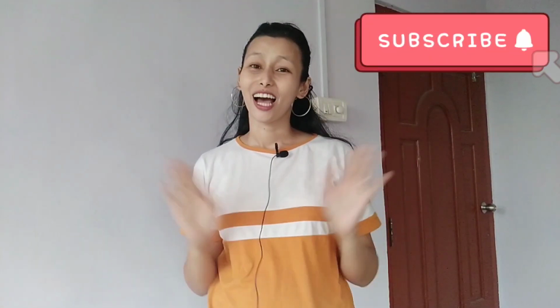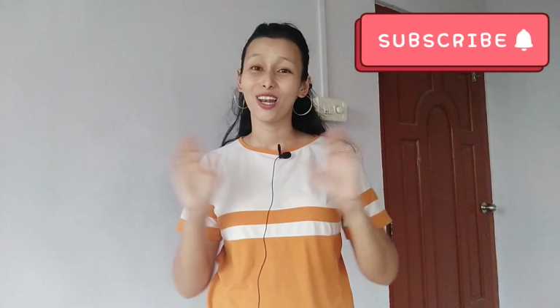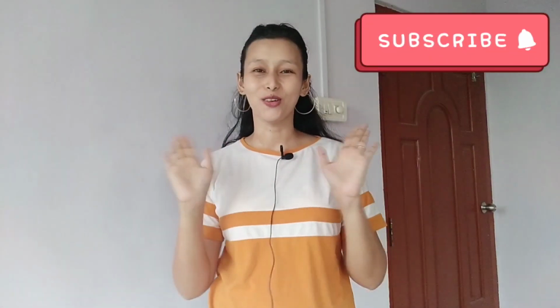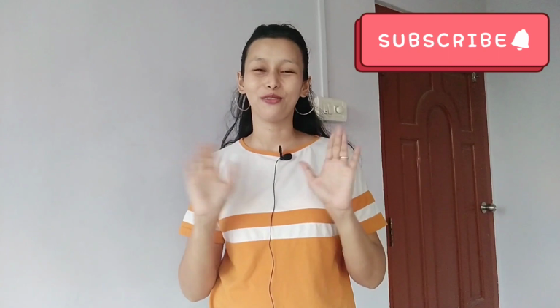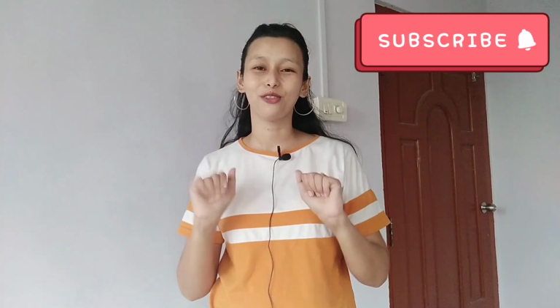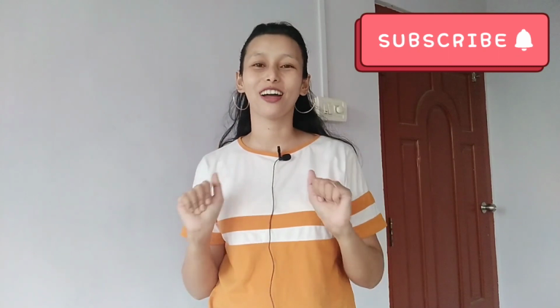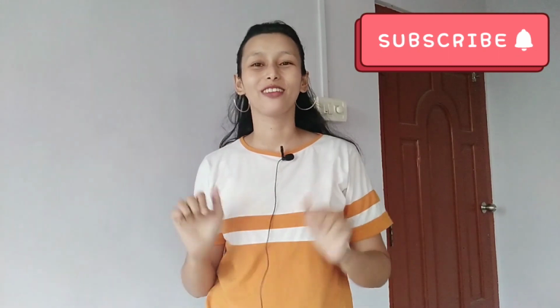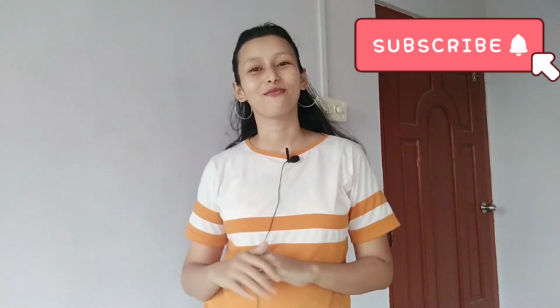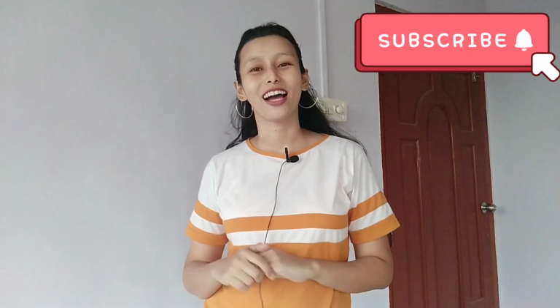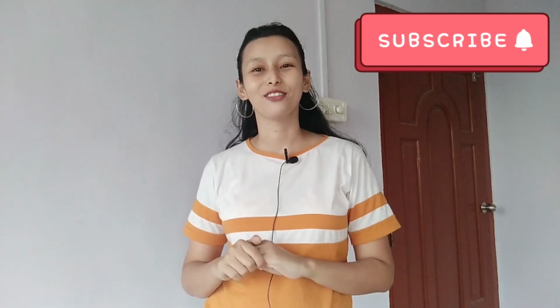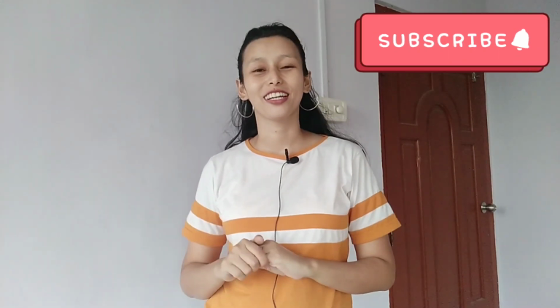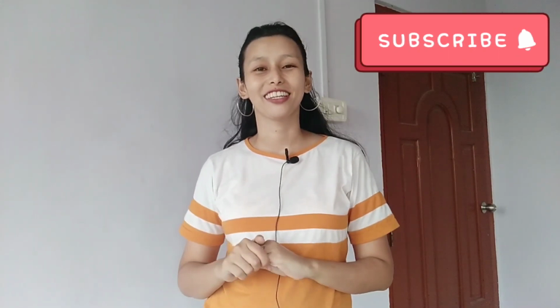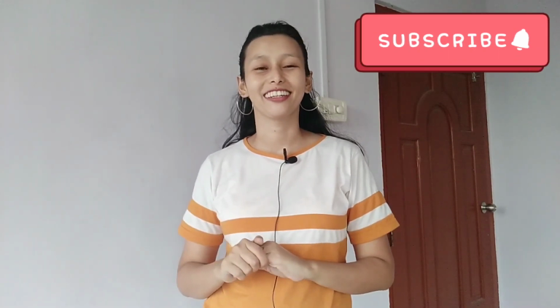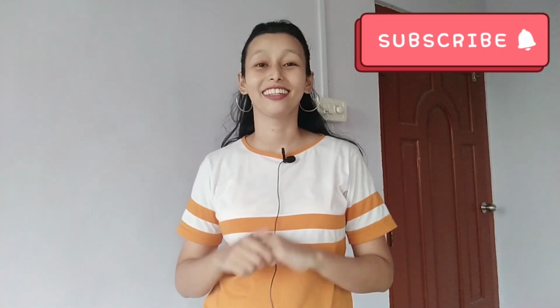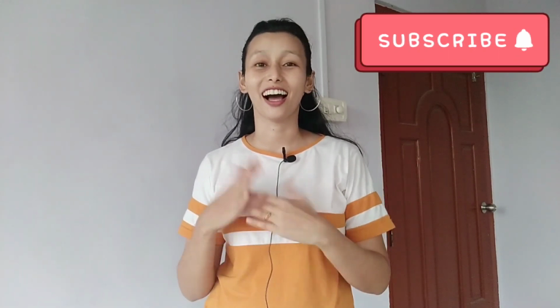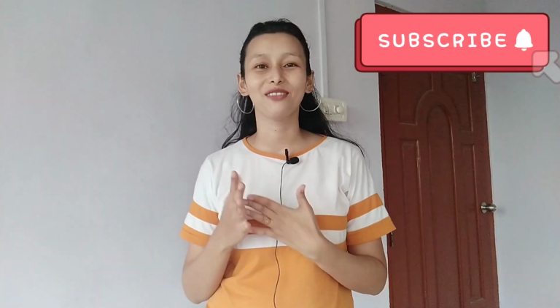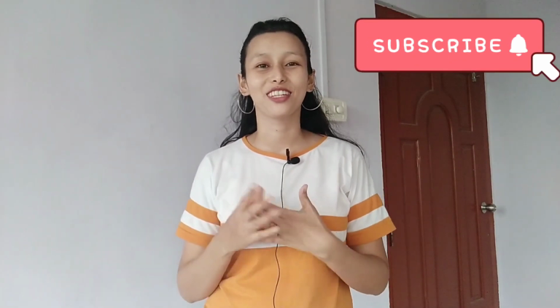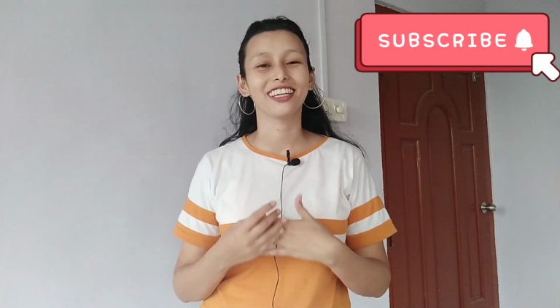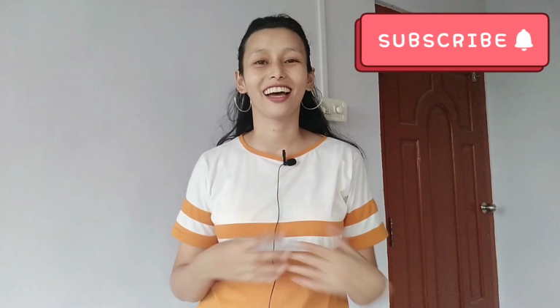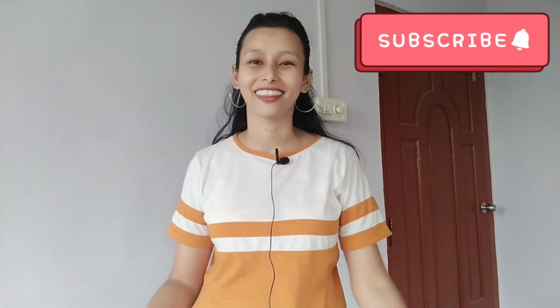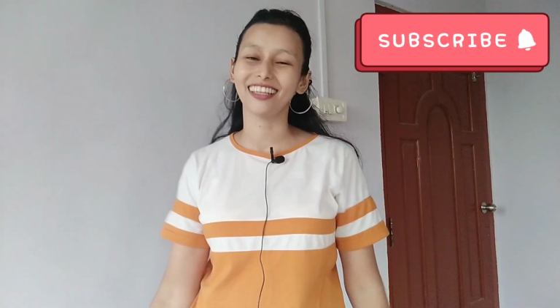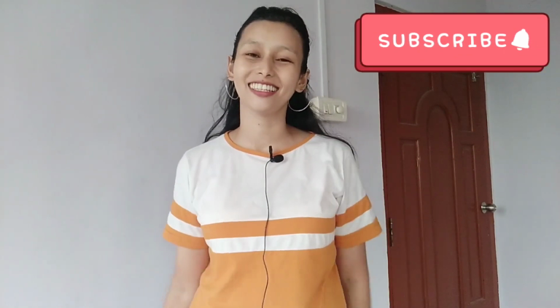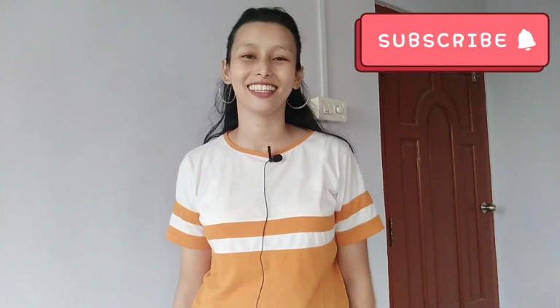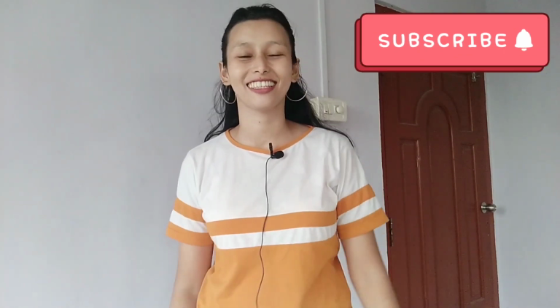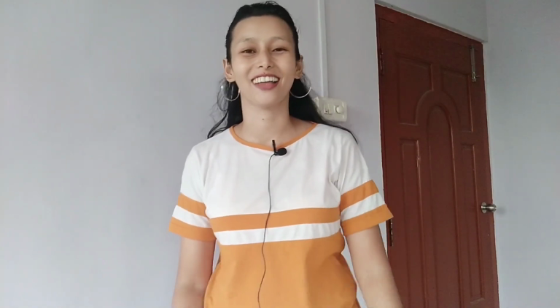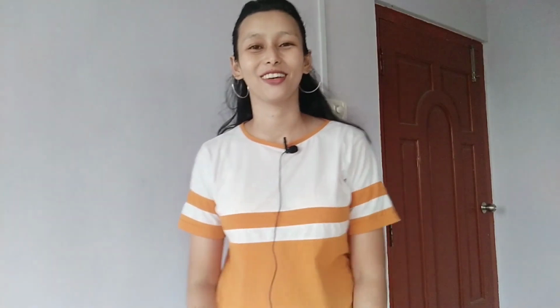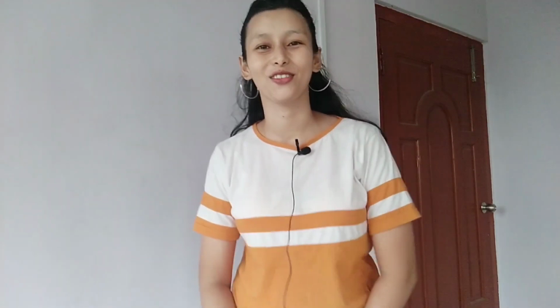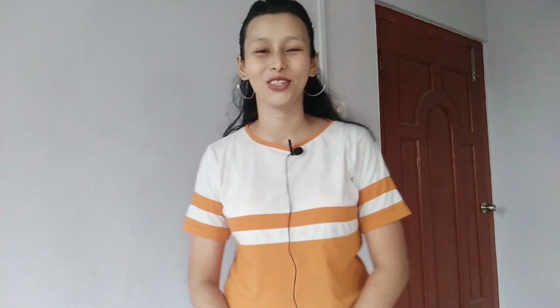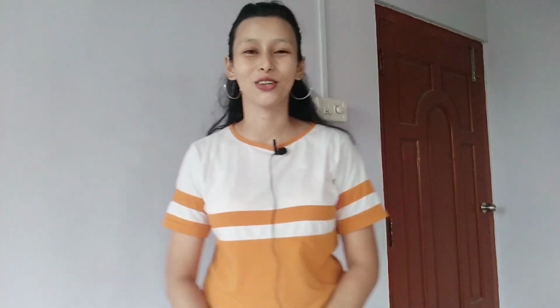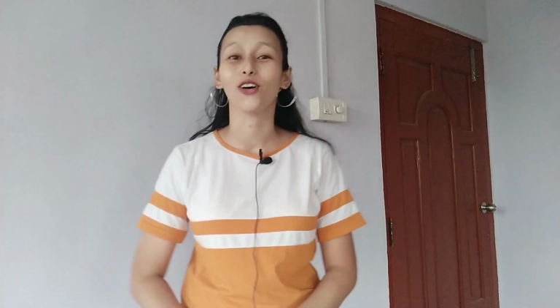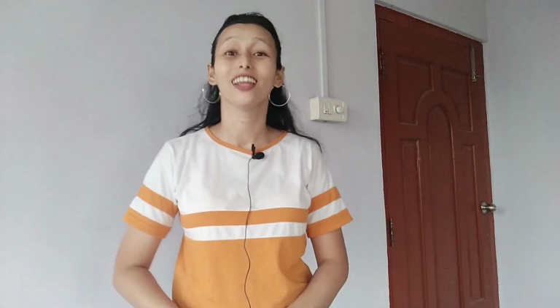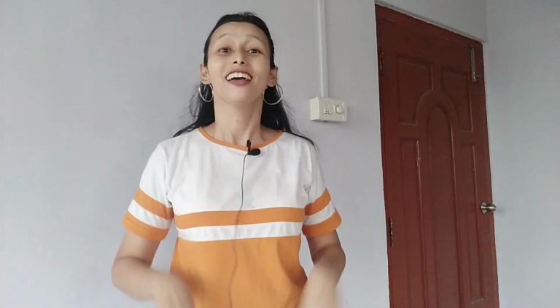Hello everyone, welcome back to my channel. I am Nisha and this is another visual haul.